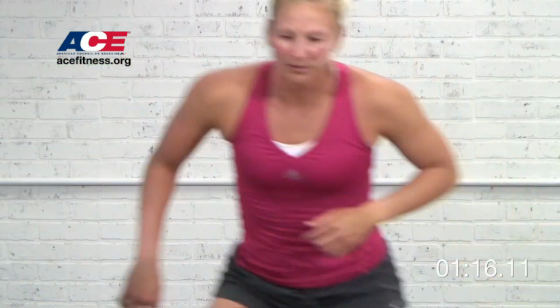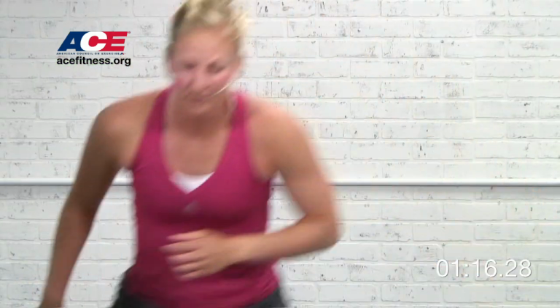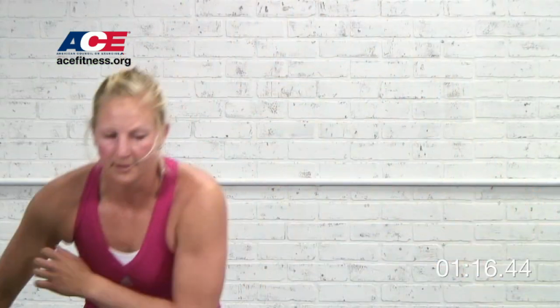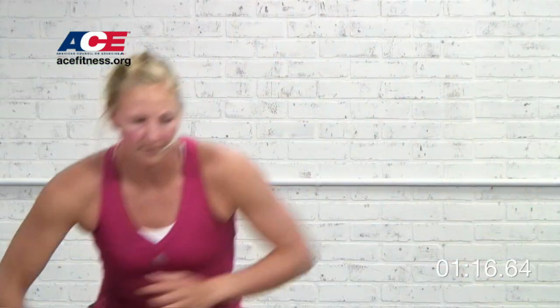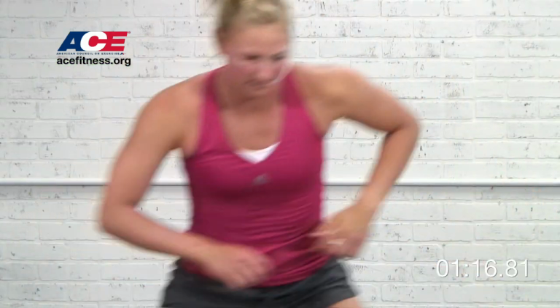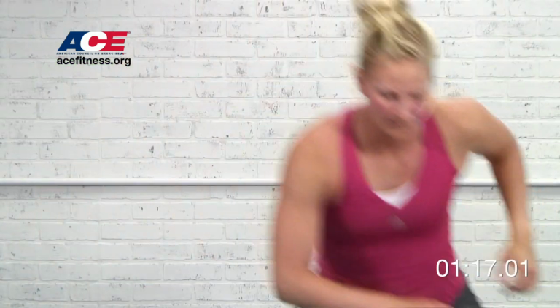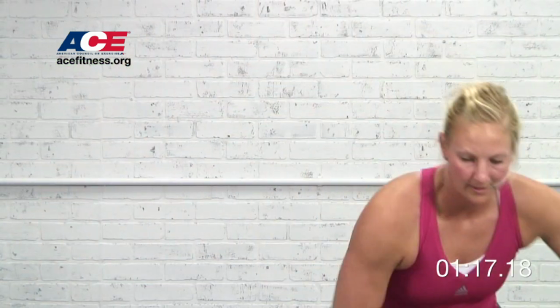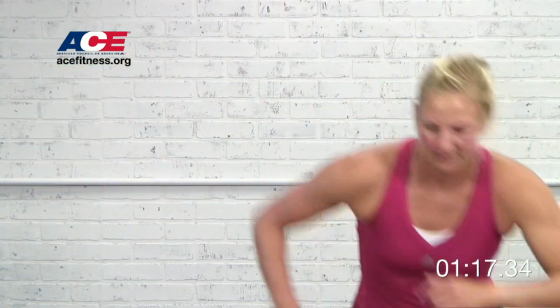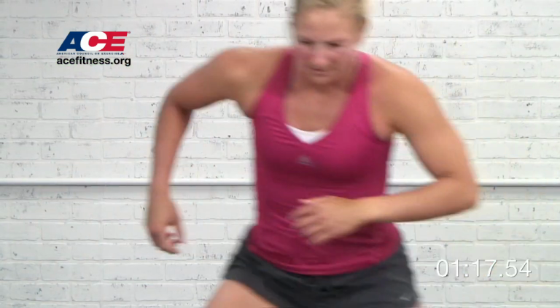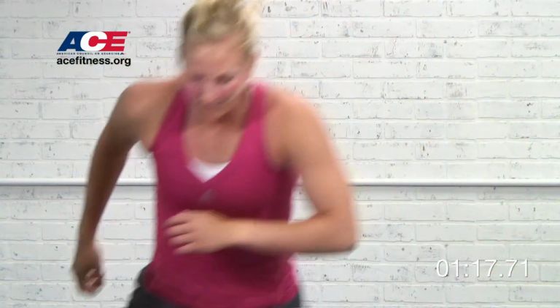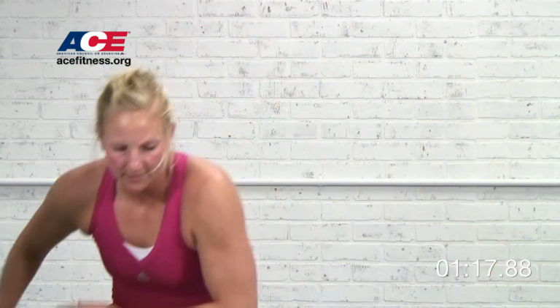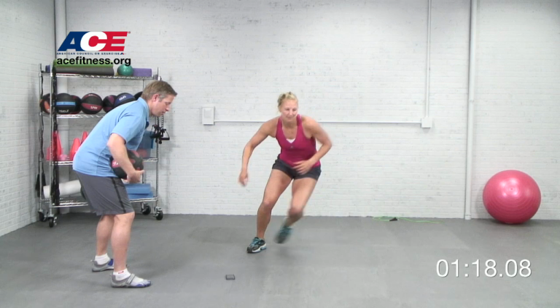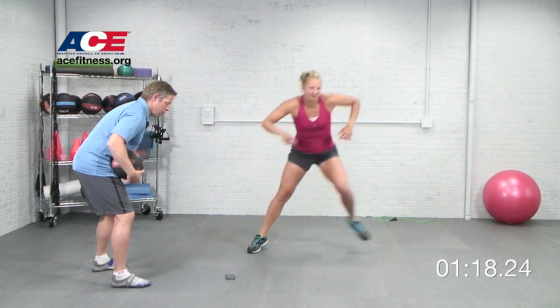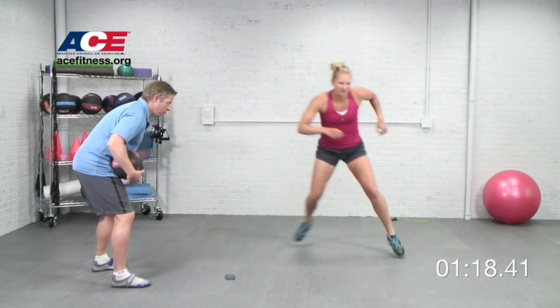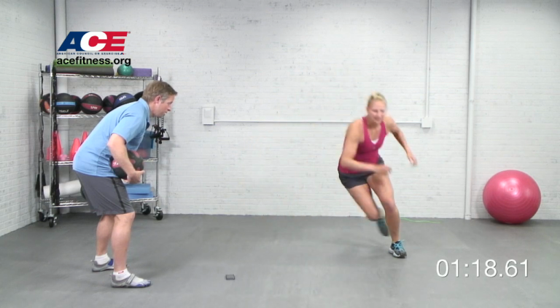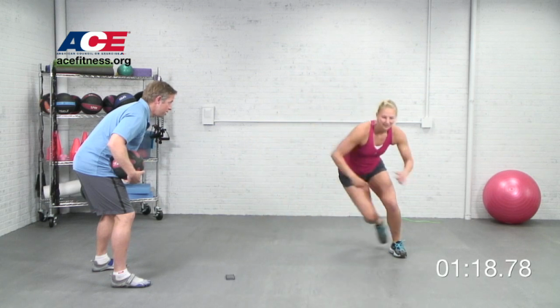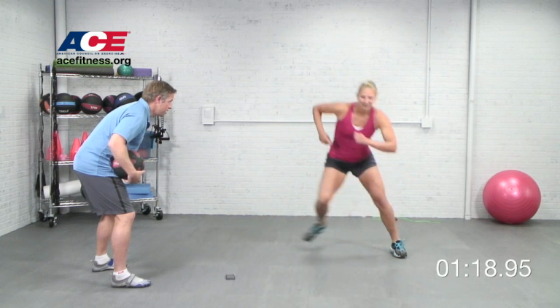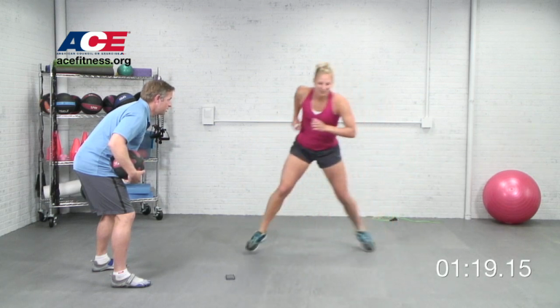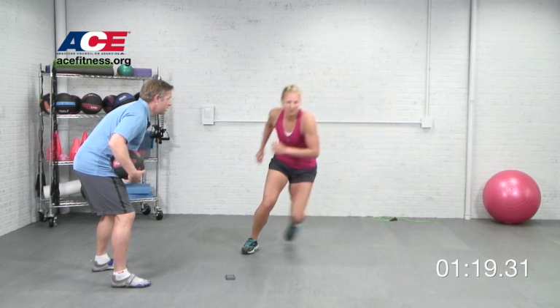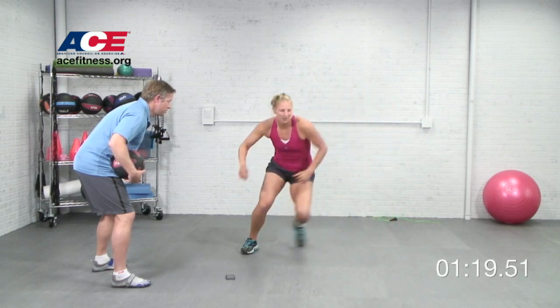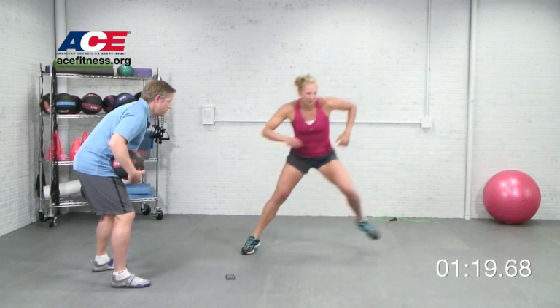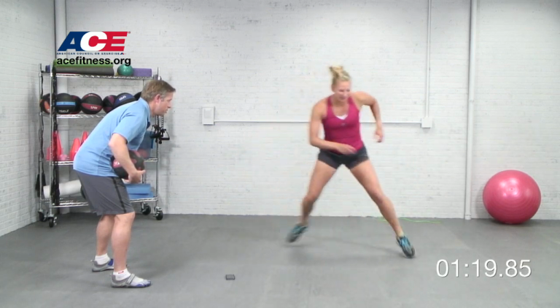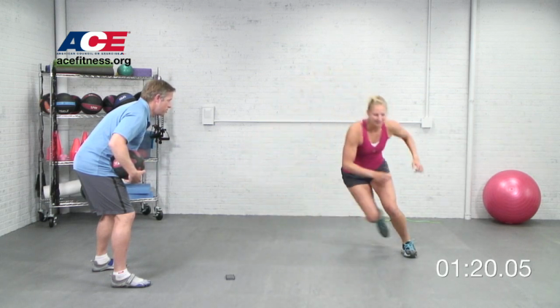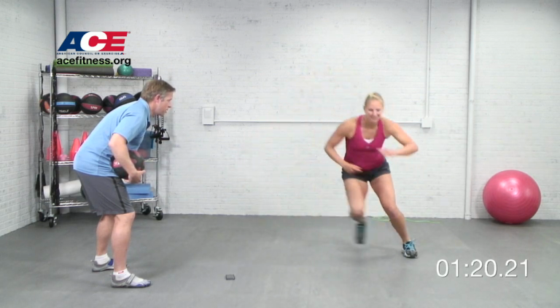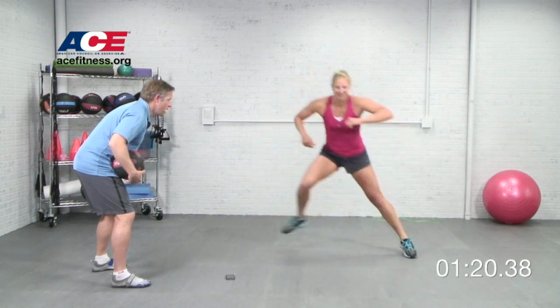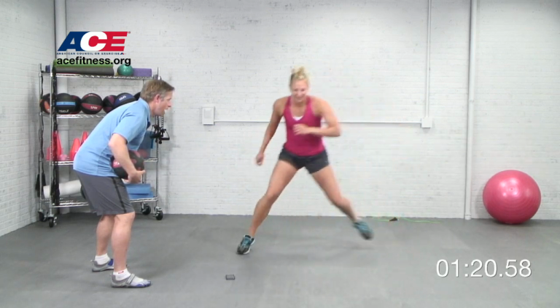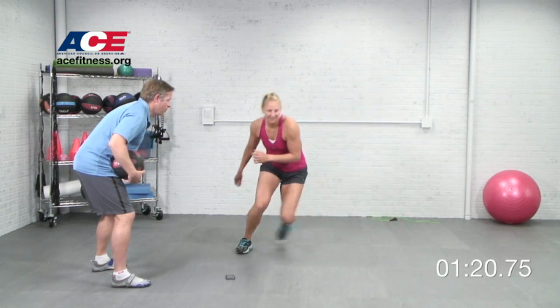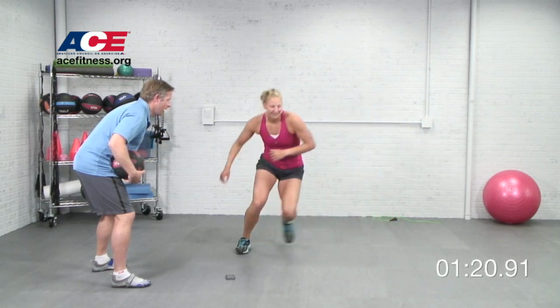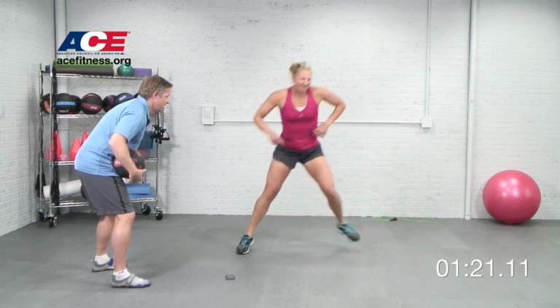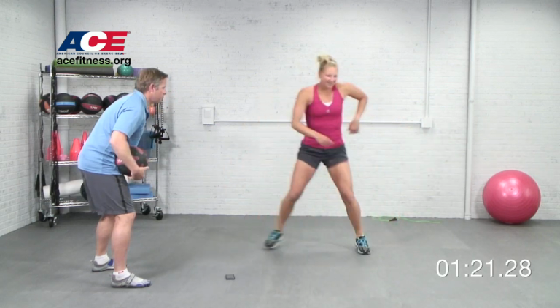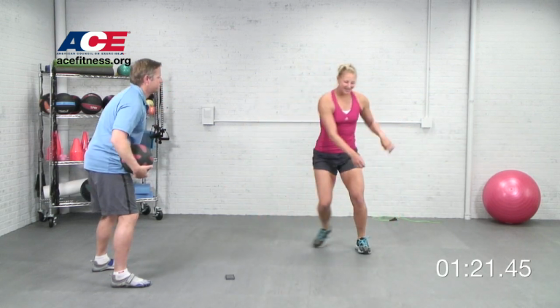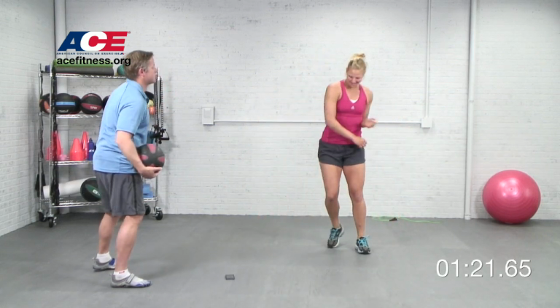Now that four minutes was a lot of work, especially with those short periods of recovery, so at the end of it she was really taxed.